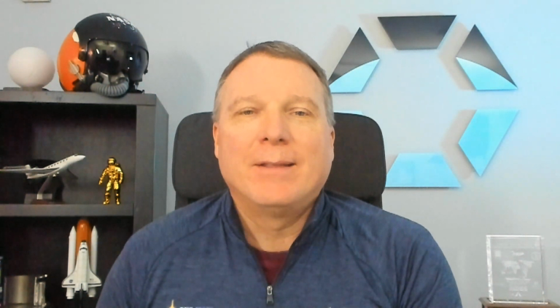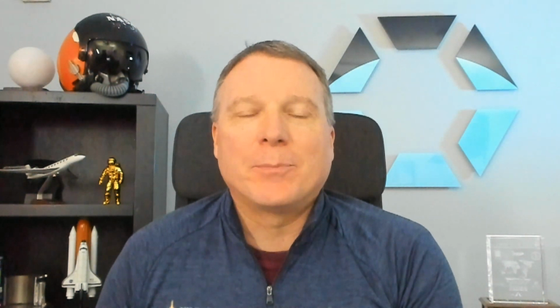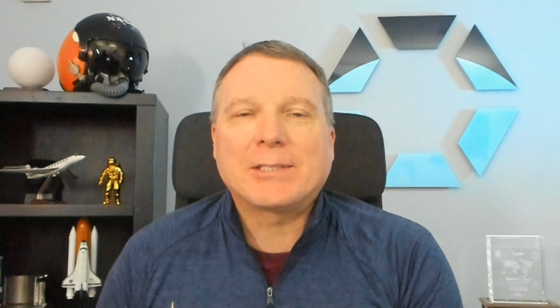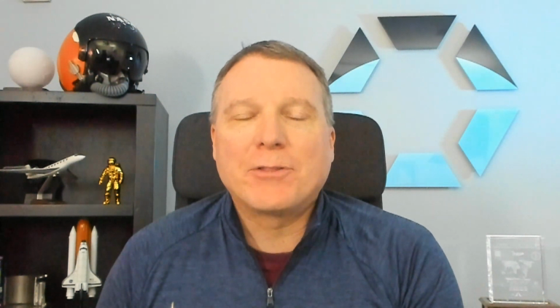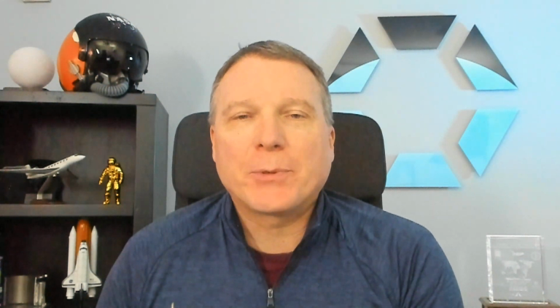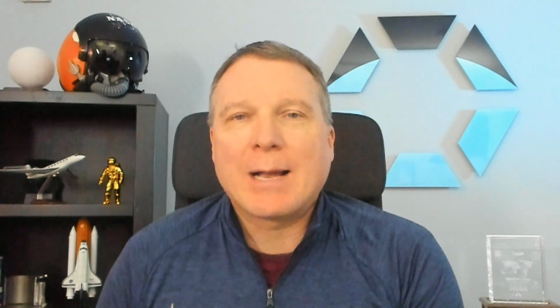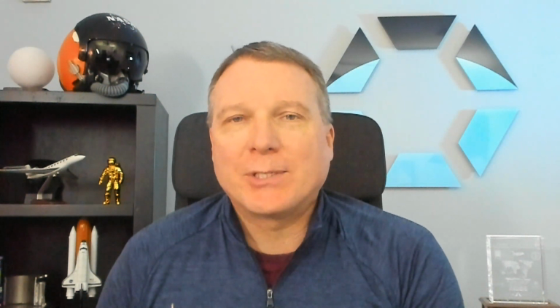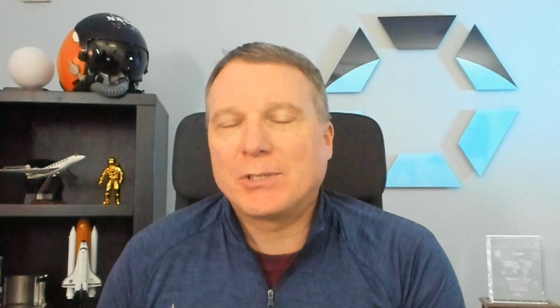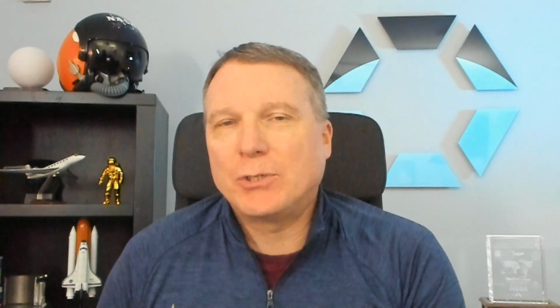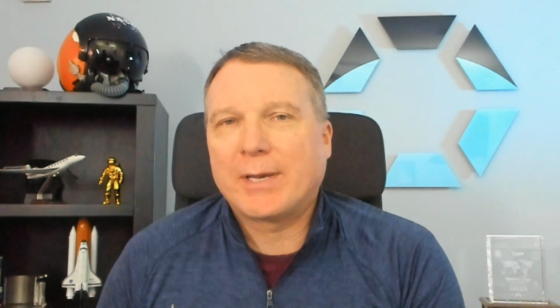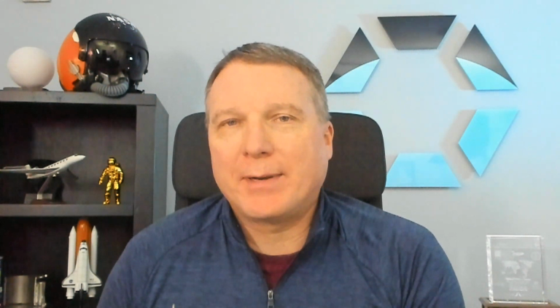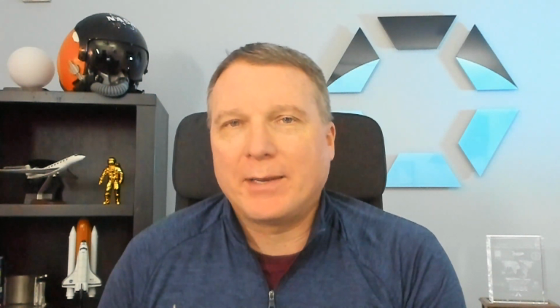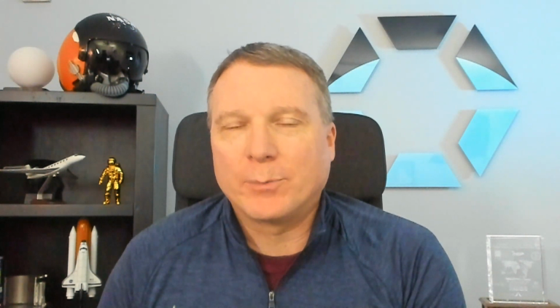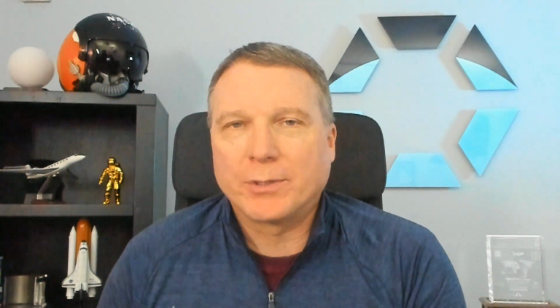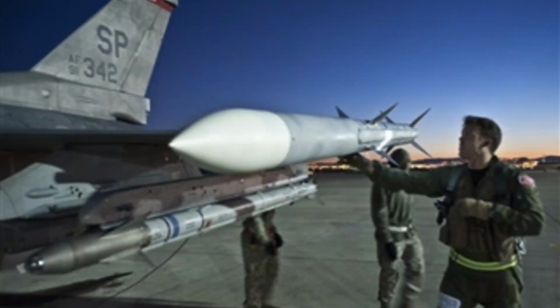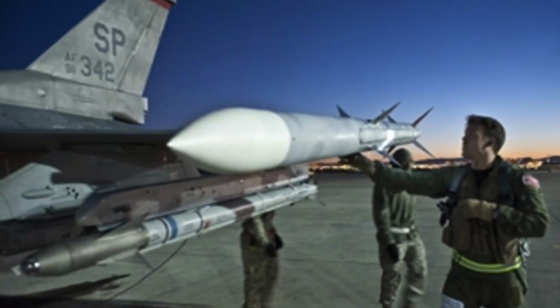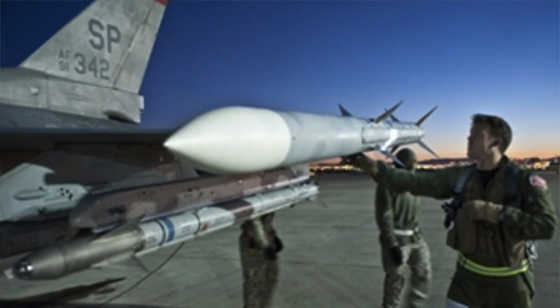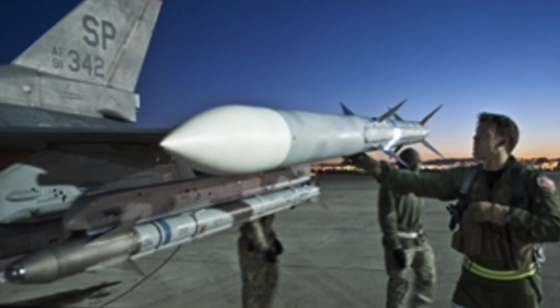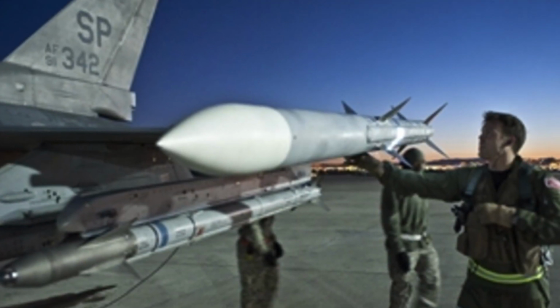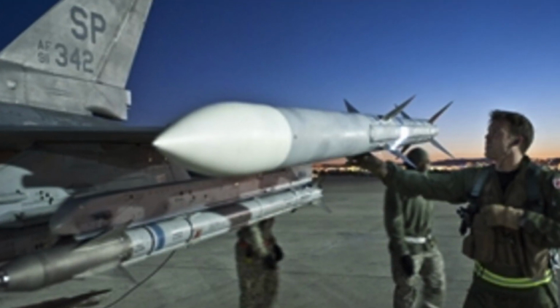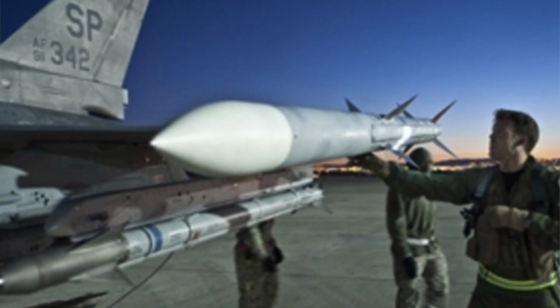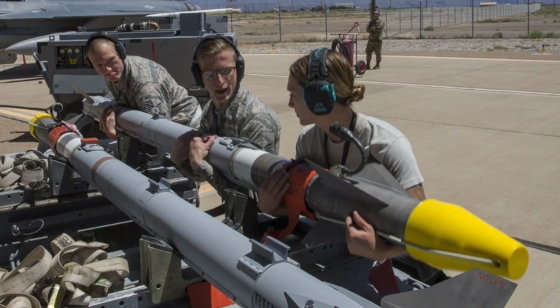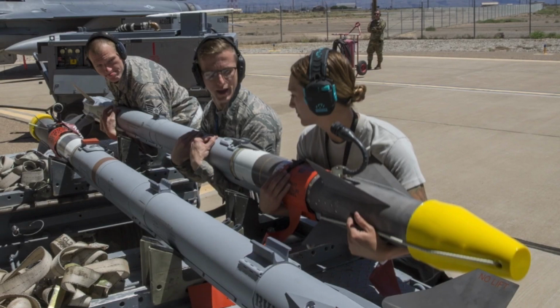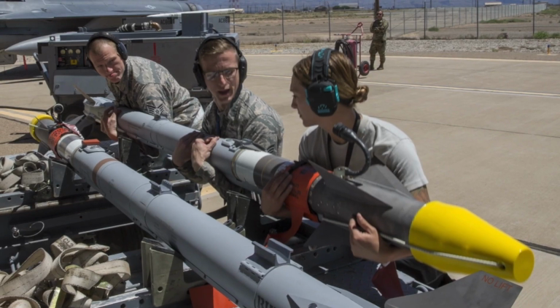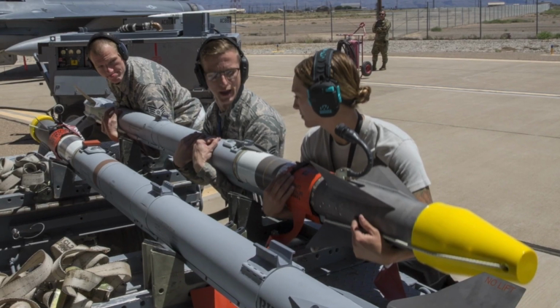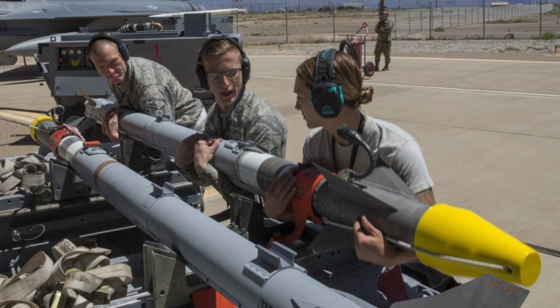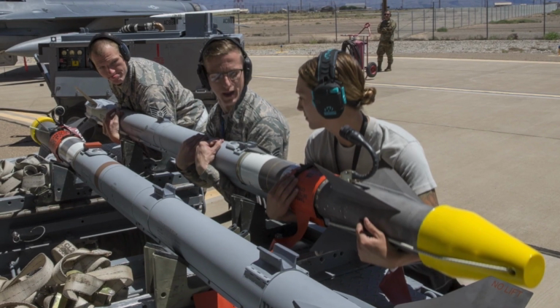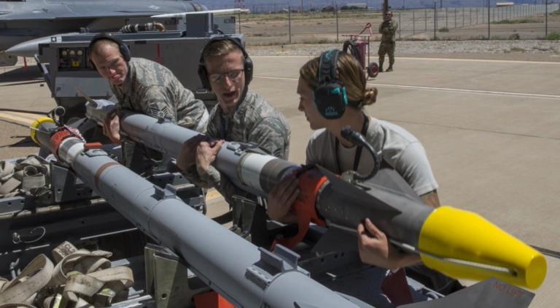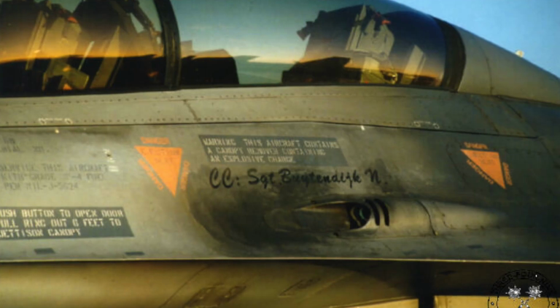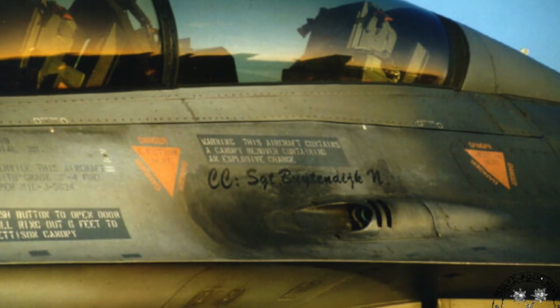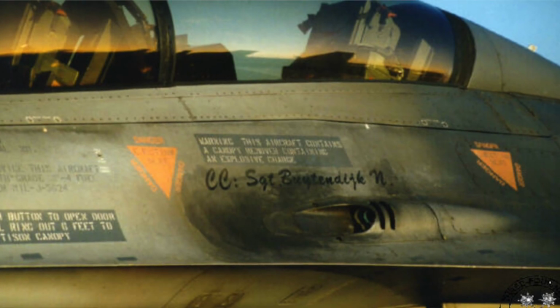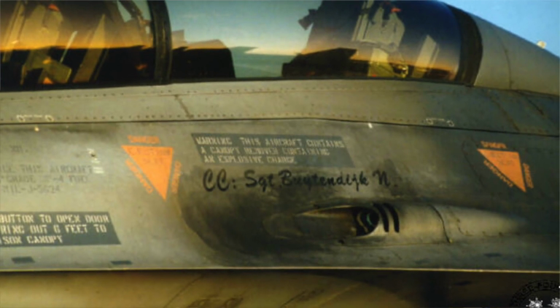There are basically three options to shoot down any airborne target: radar-guided missiles, infrared-guided missiles, and the gun.